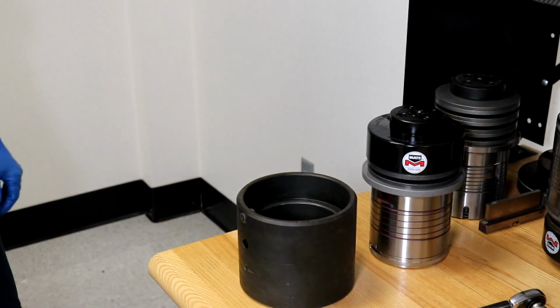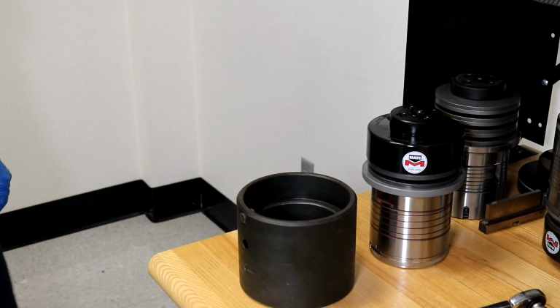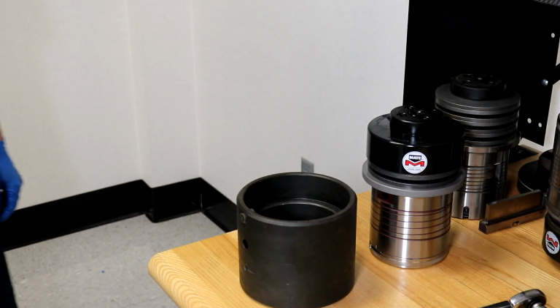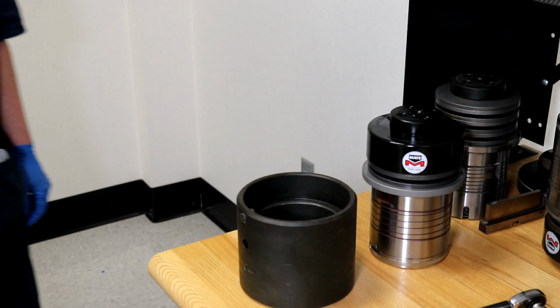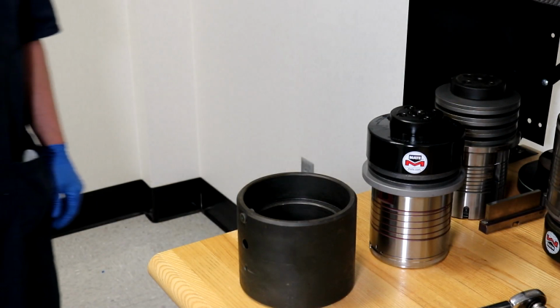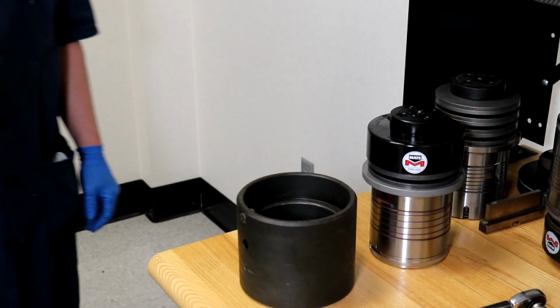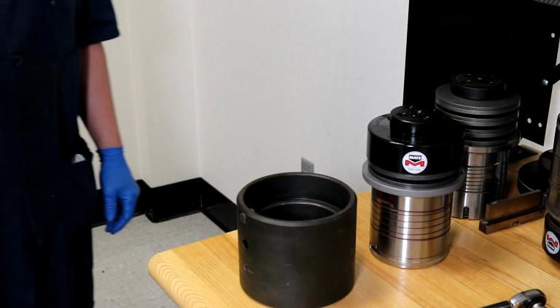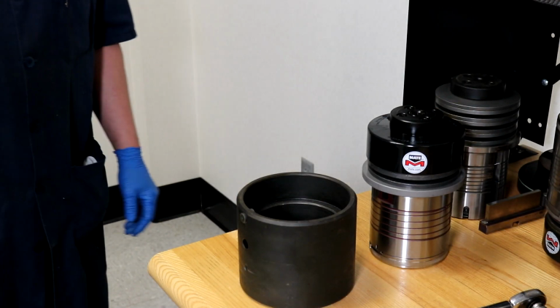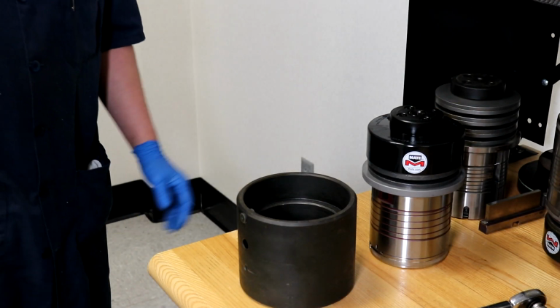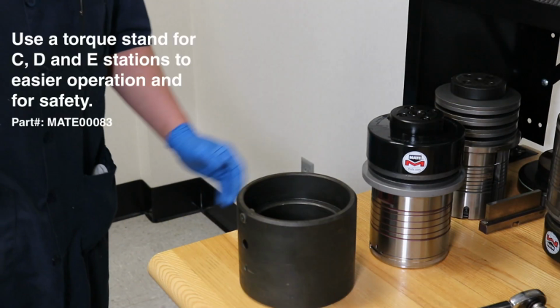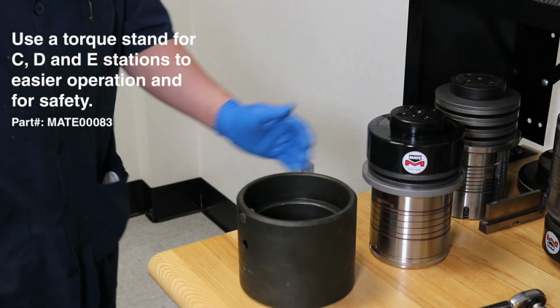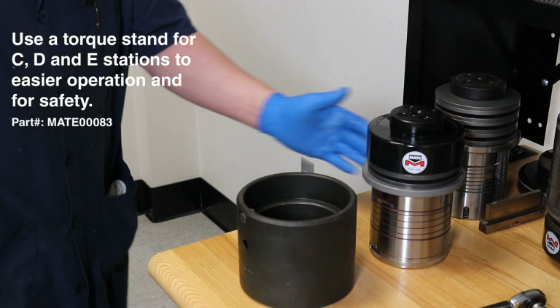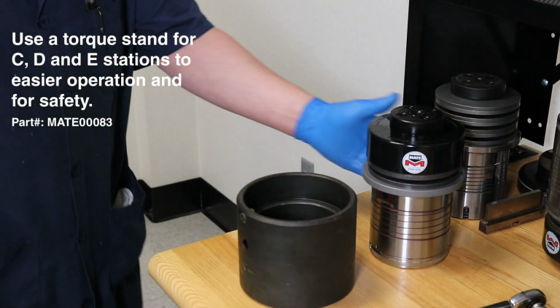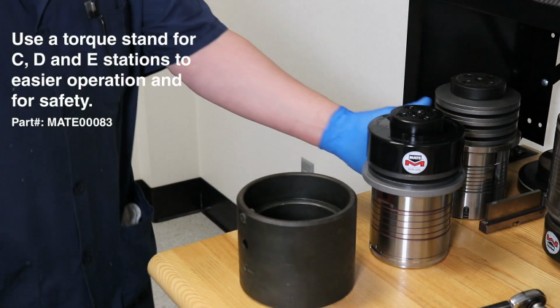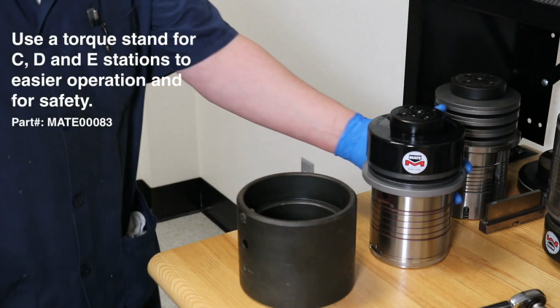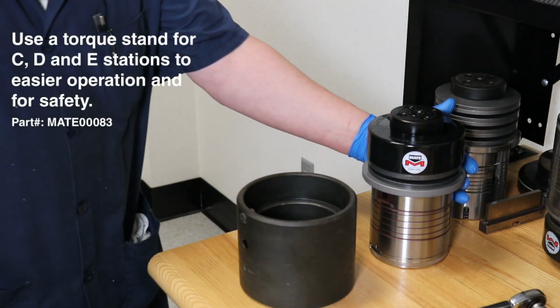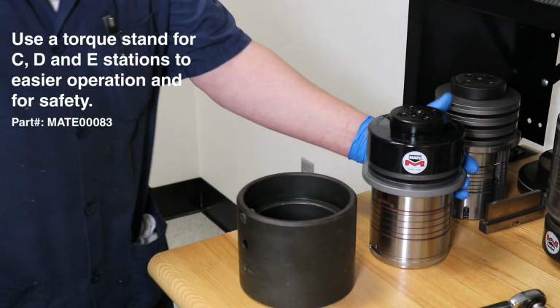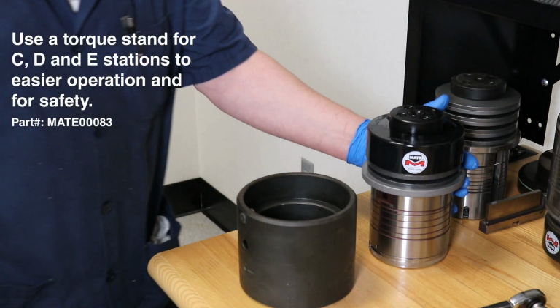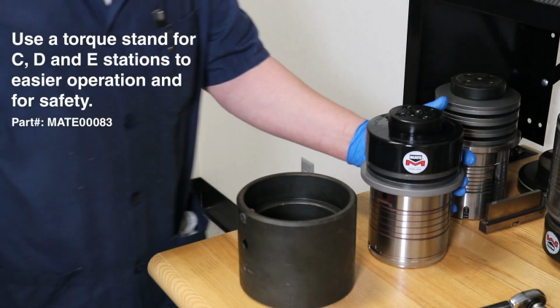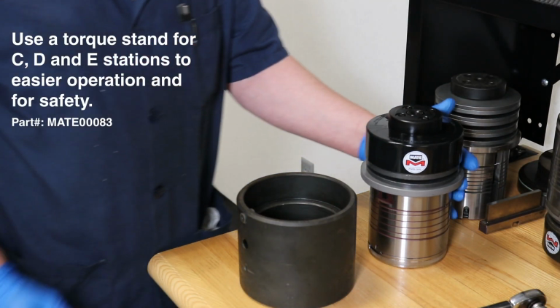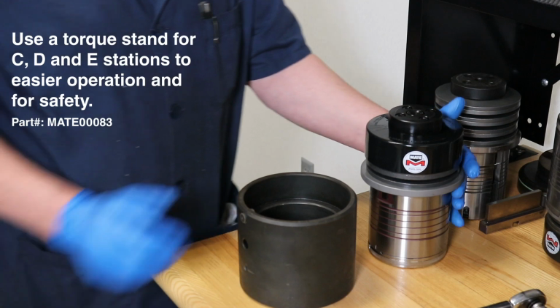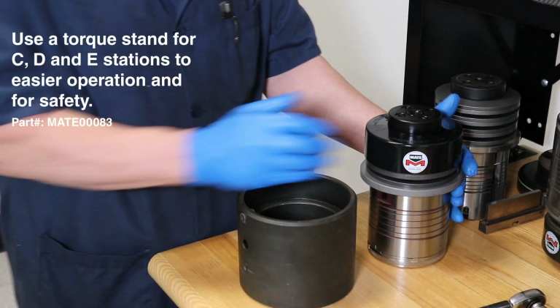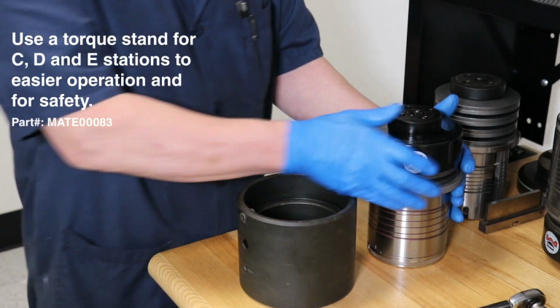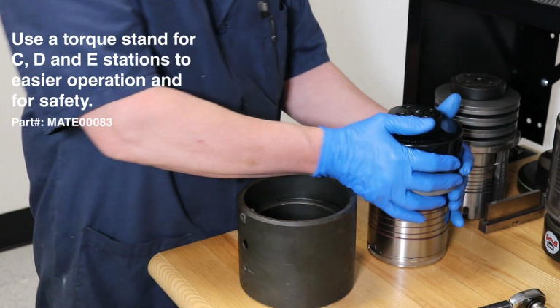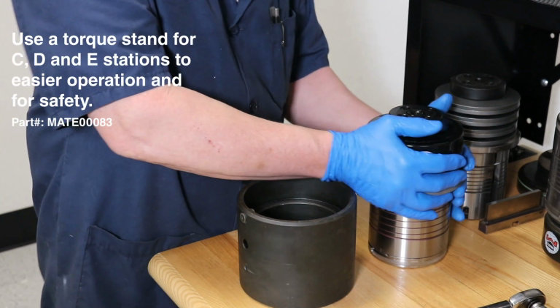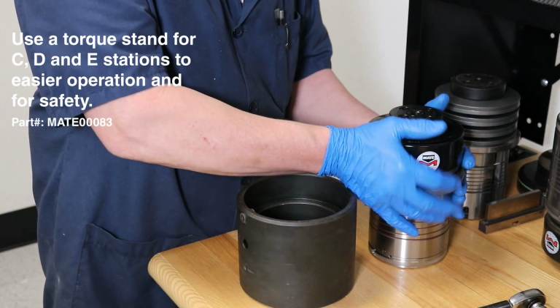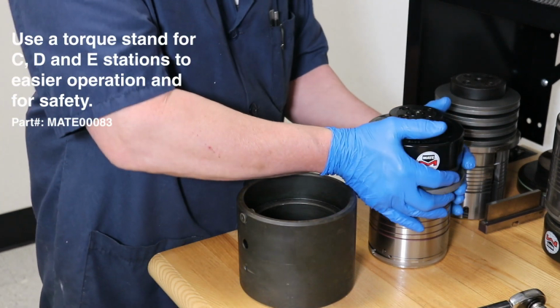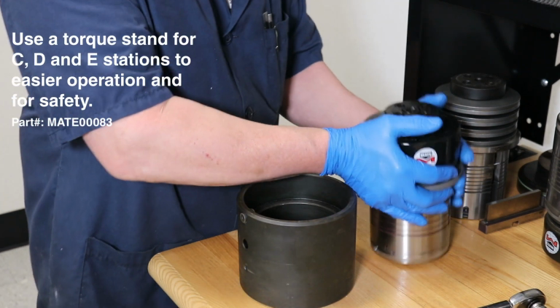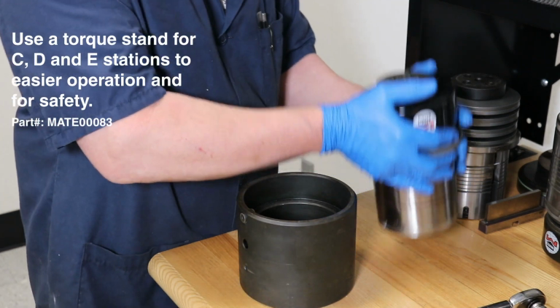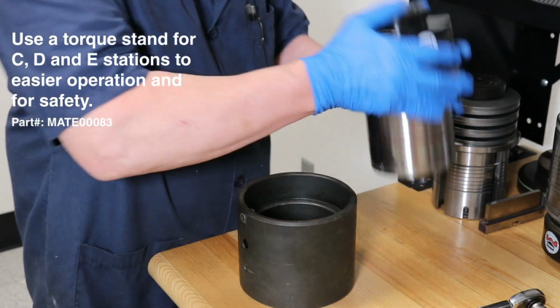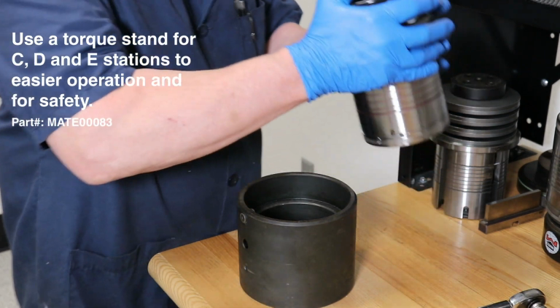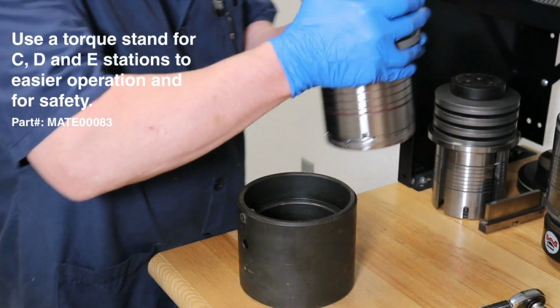For this procedure, Mate recommends using a torque pod to secure the tool for safety purposes during maintenance.